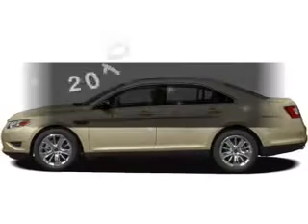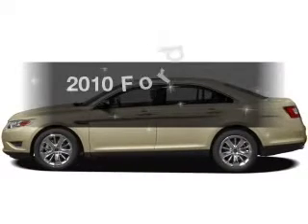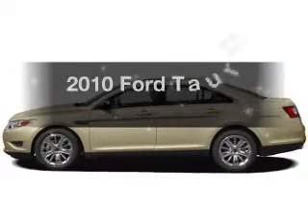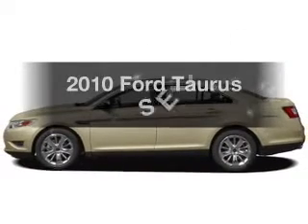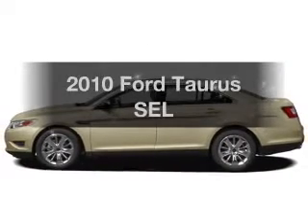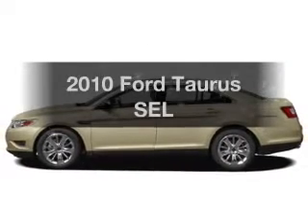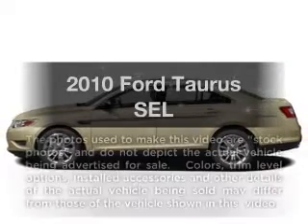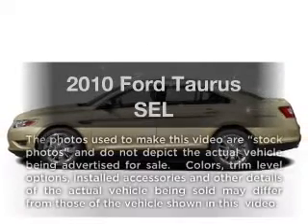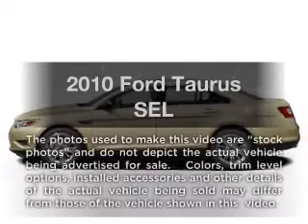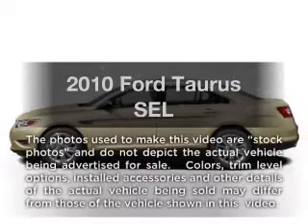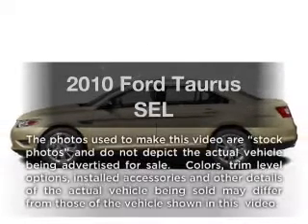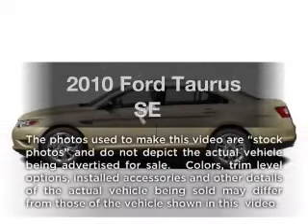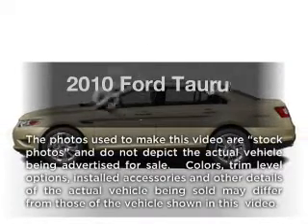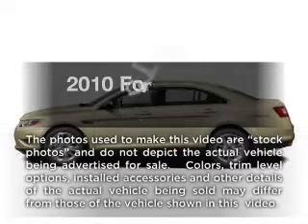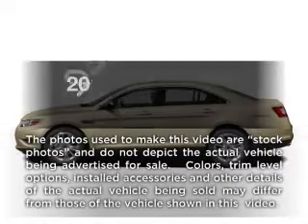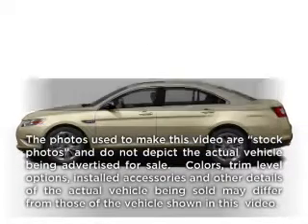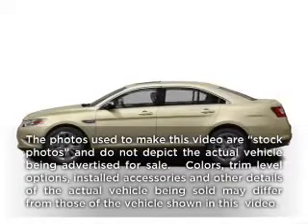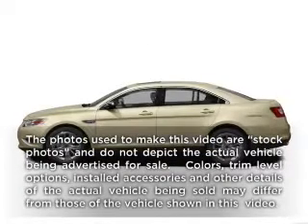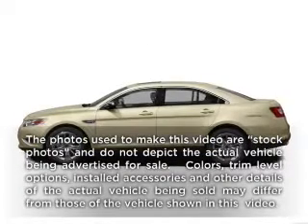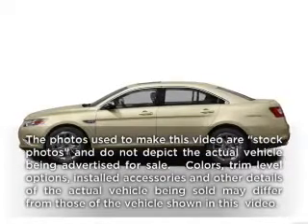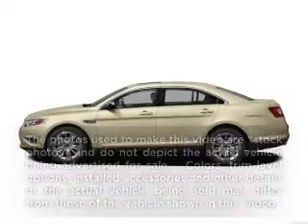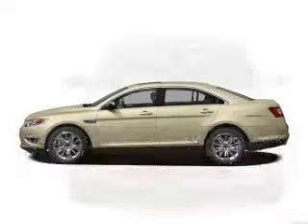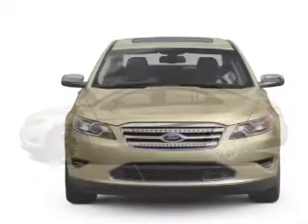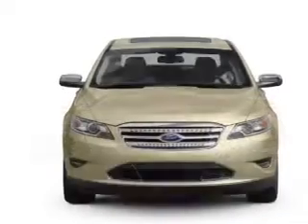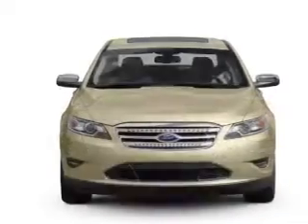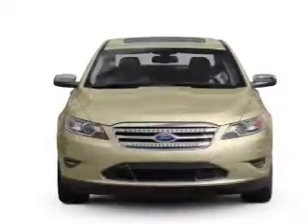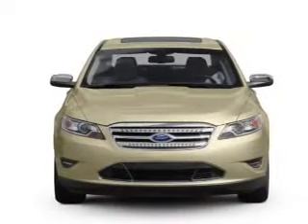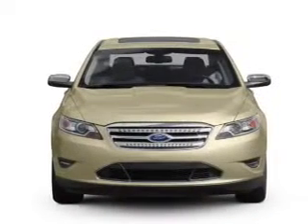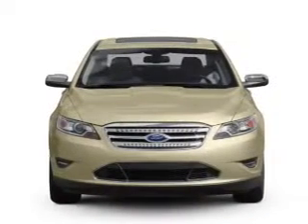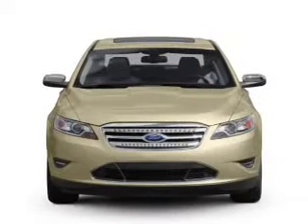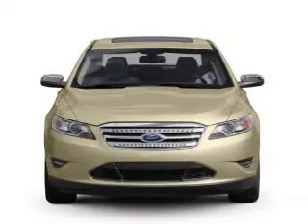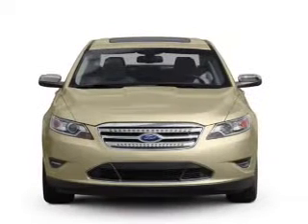Introducing the 2010 Ford Taurus. If you're looking for a first-rate auto, this one could be yours today.